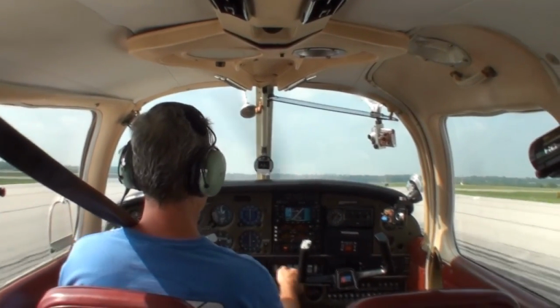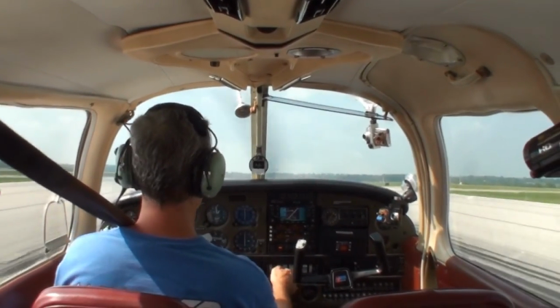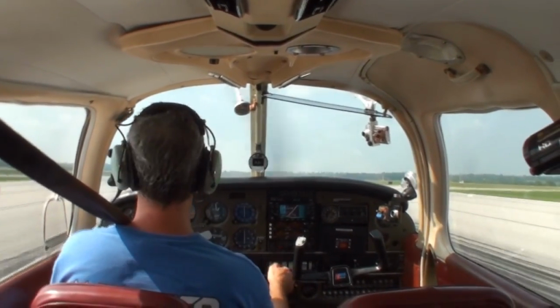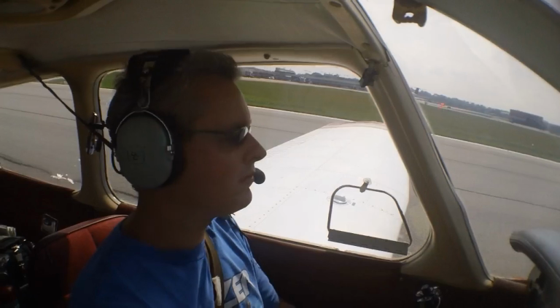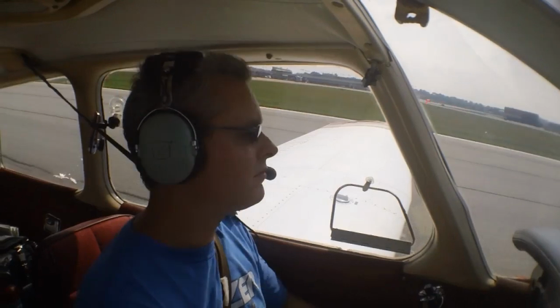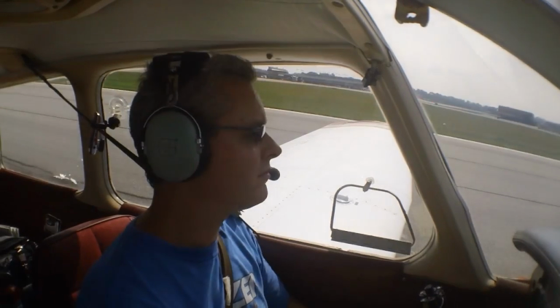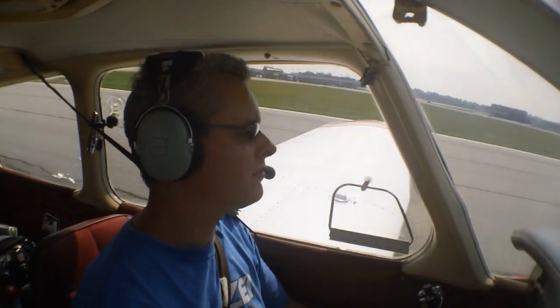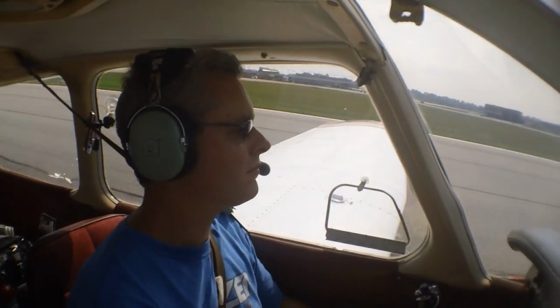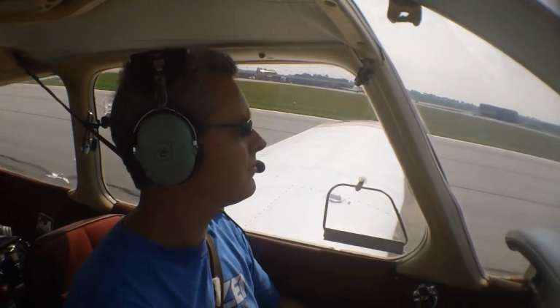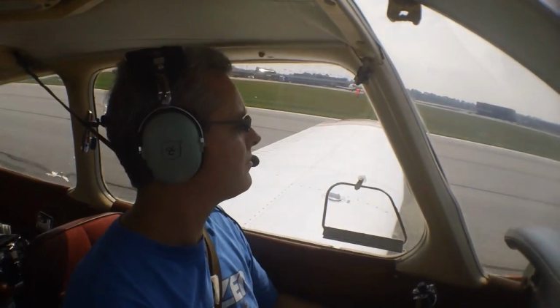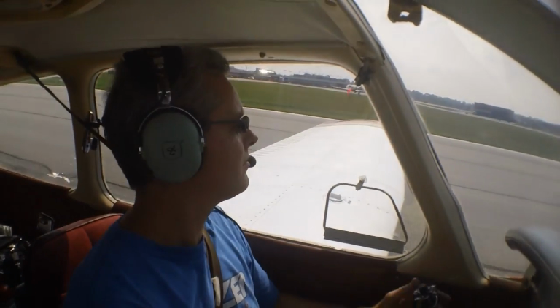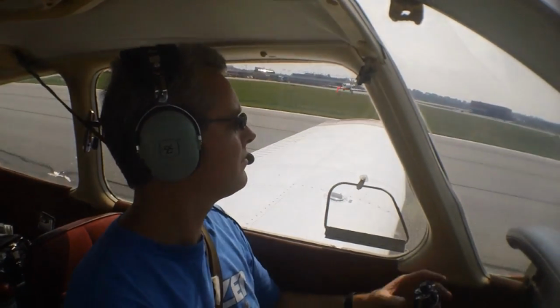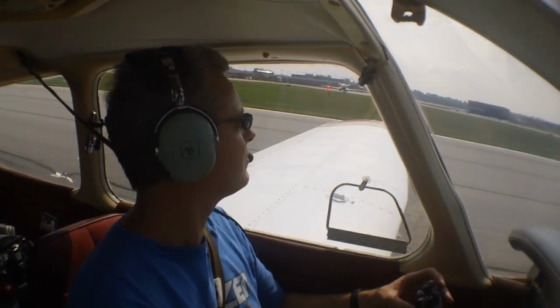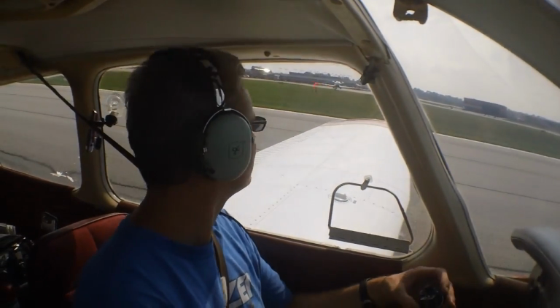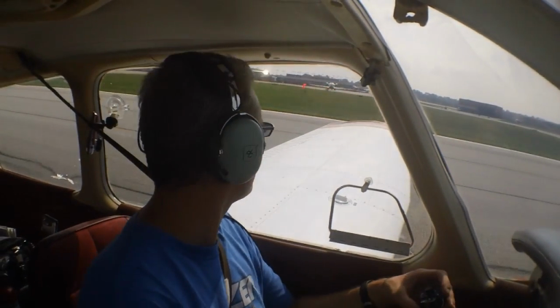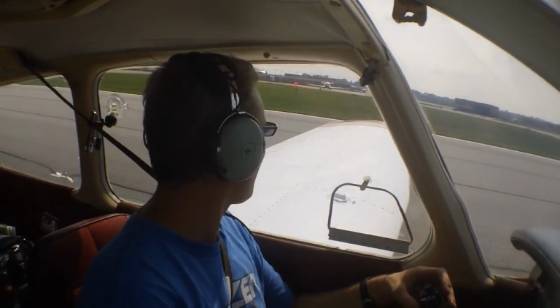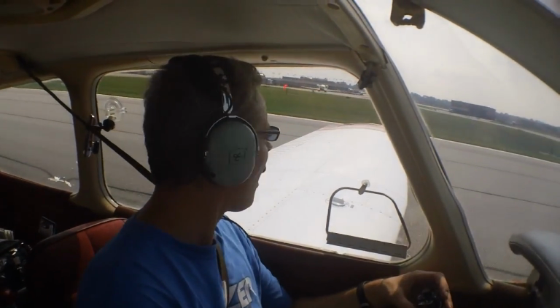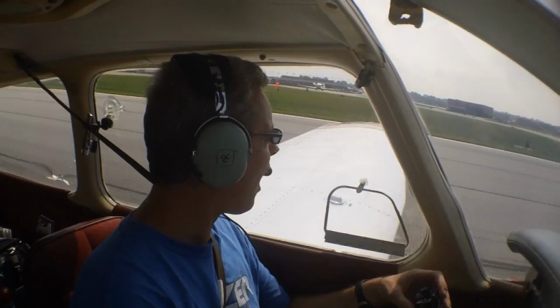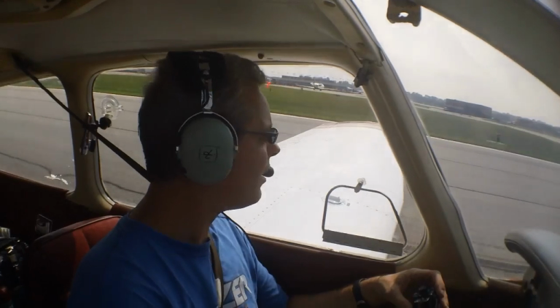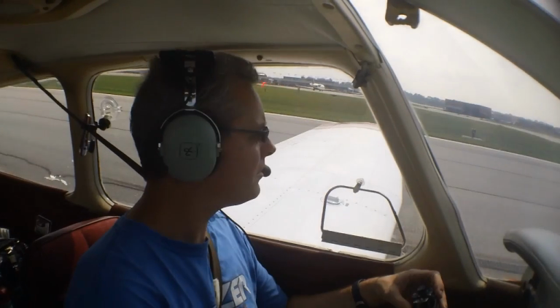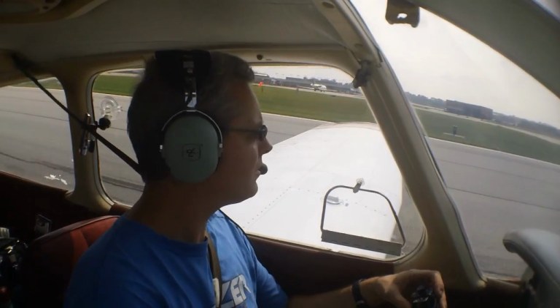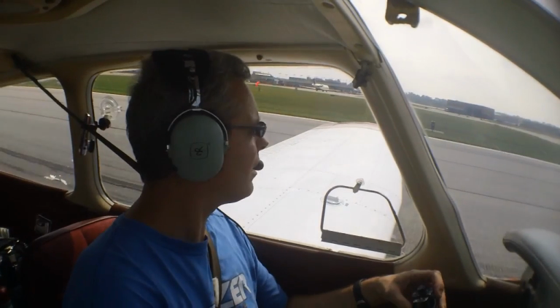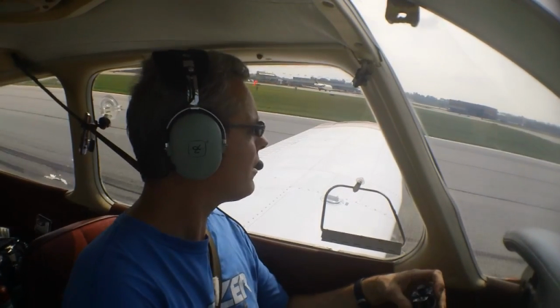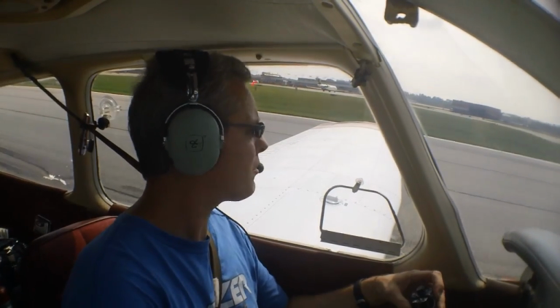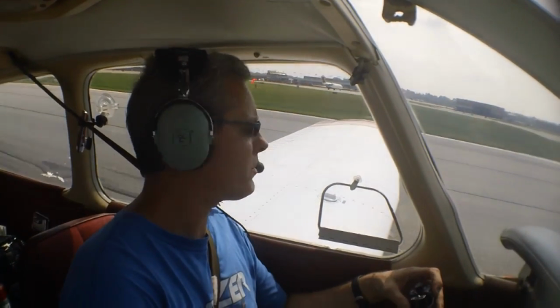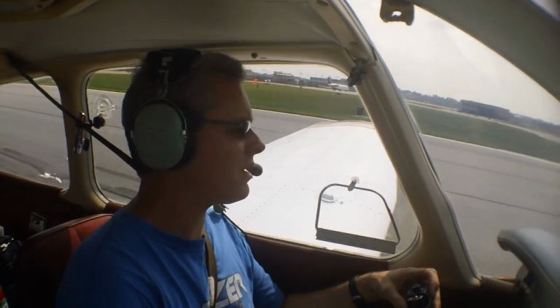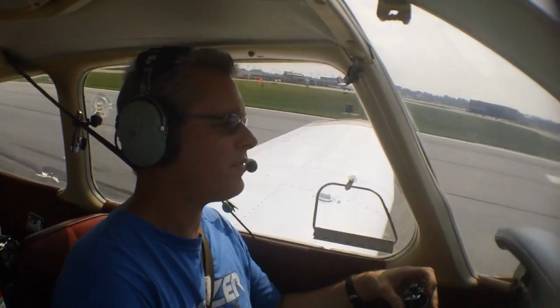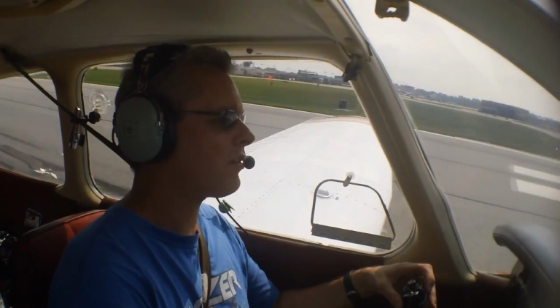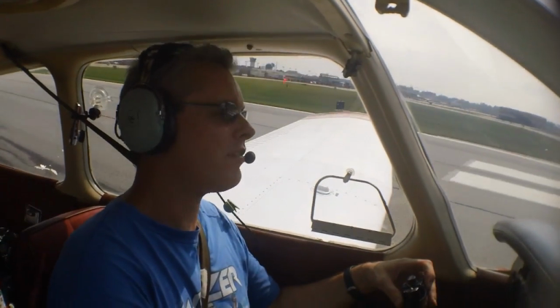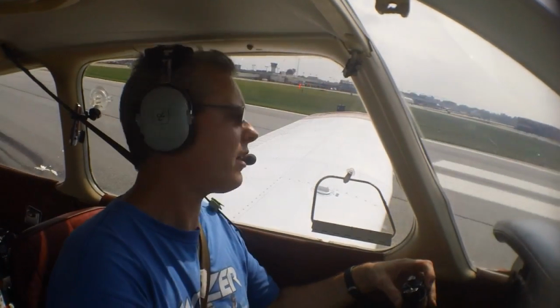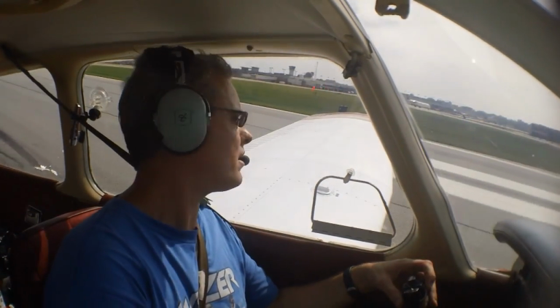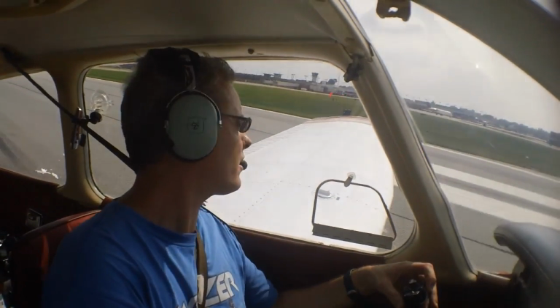Zero-one Whiskey, turn left on Golf, contact ground zero-niner. Zero-one Whiskey, left on Golf, contact ground.